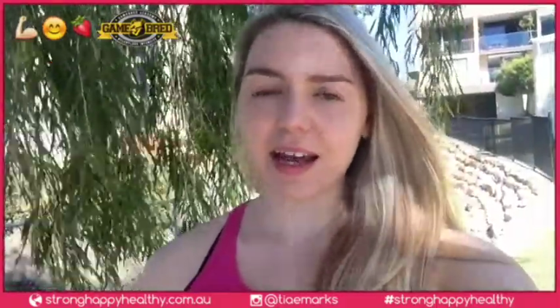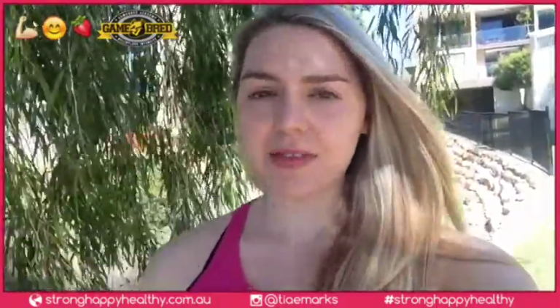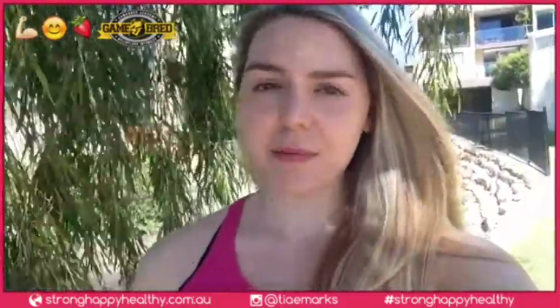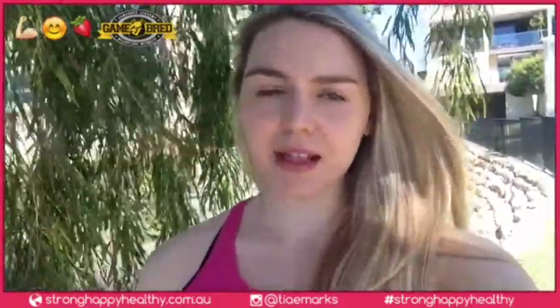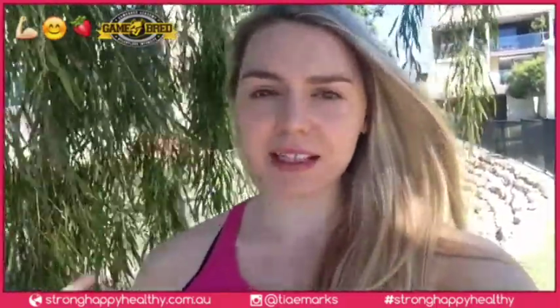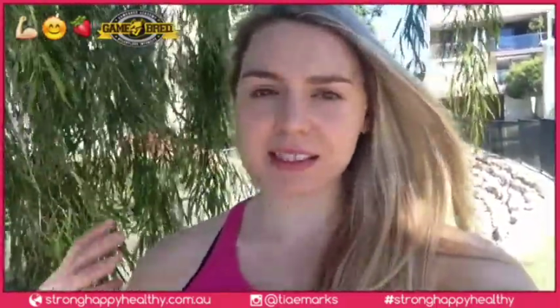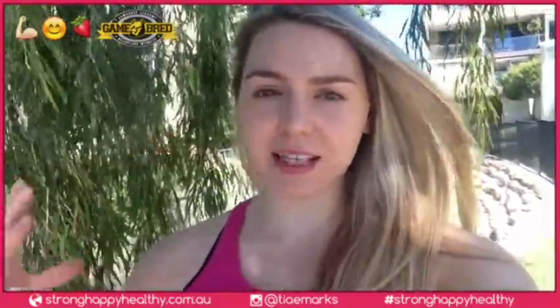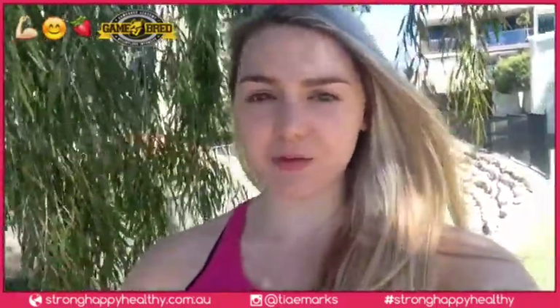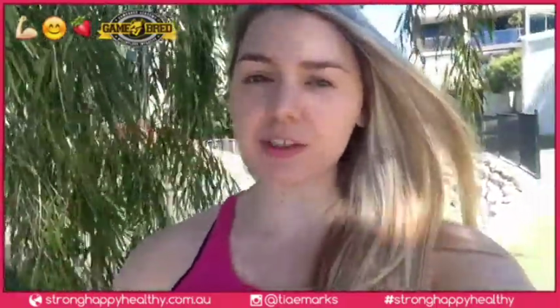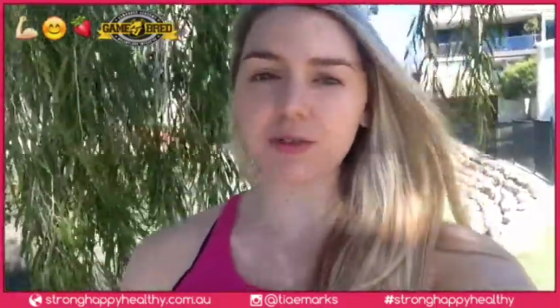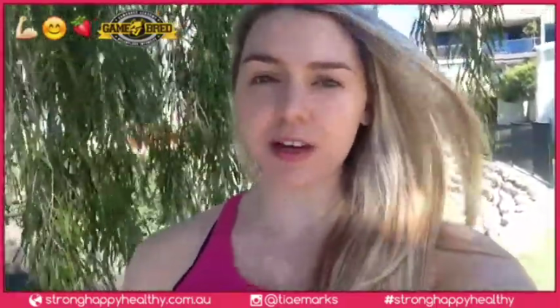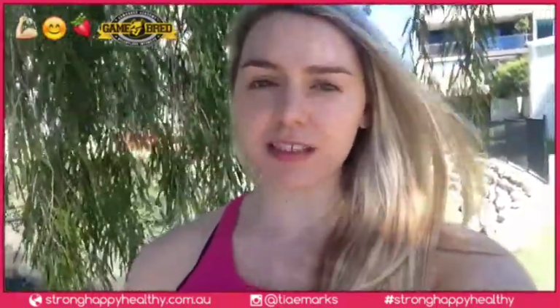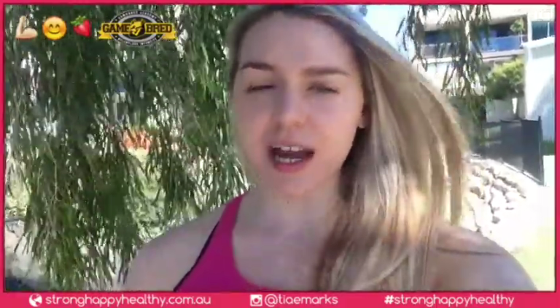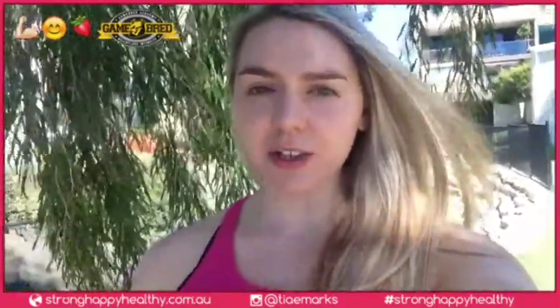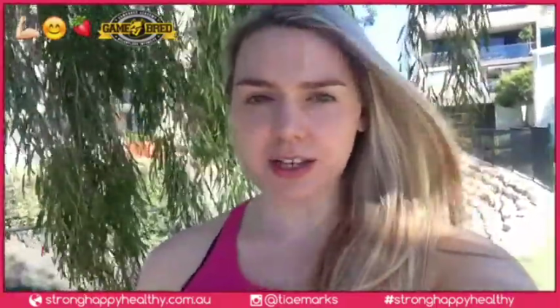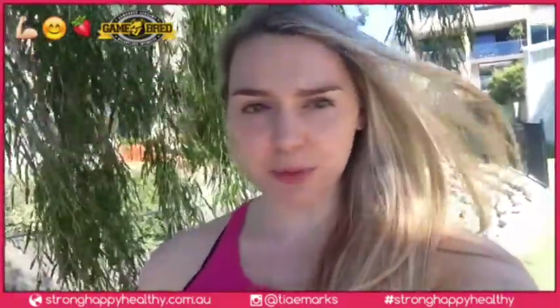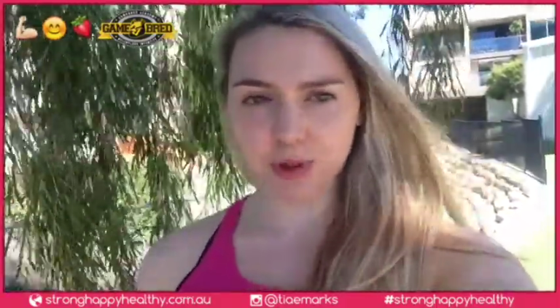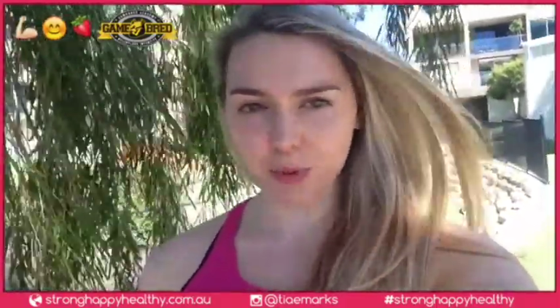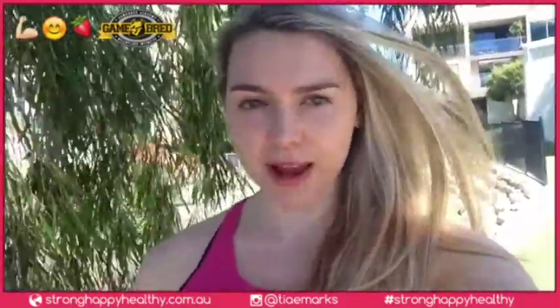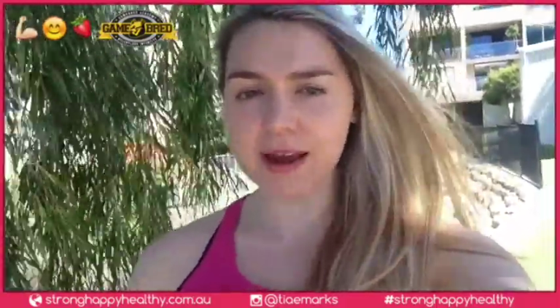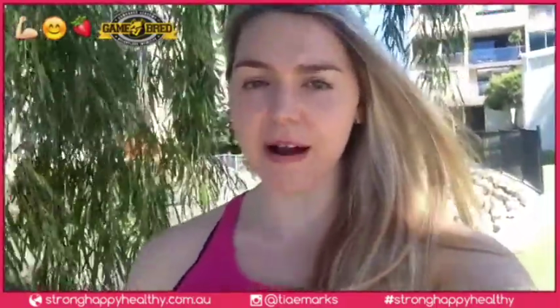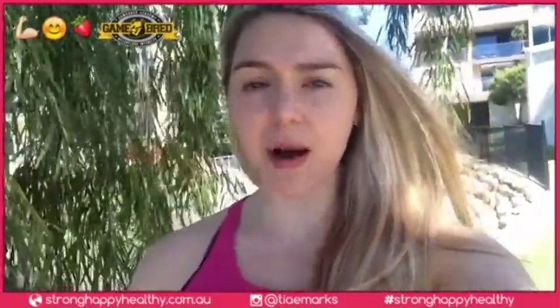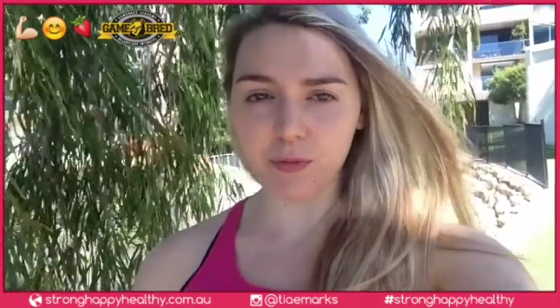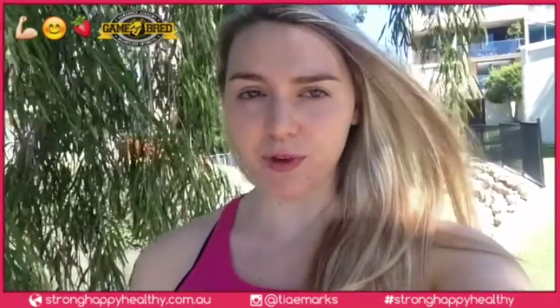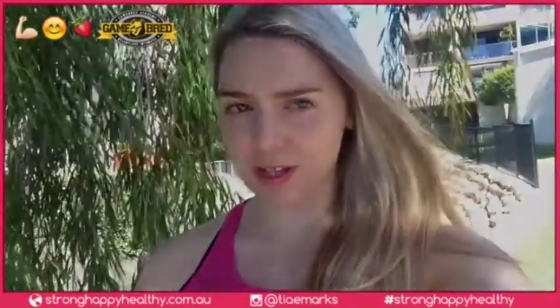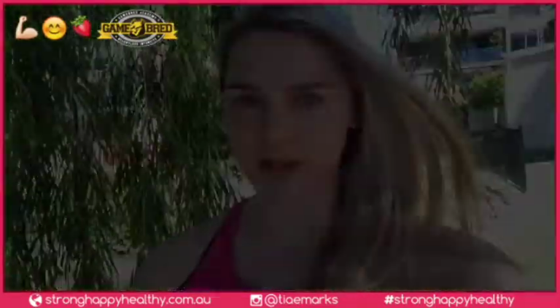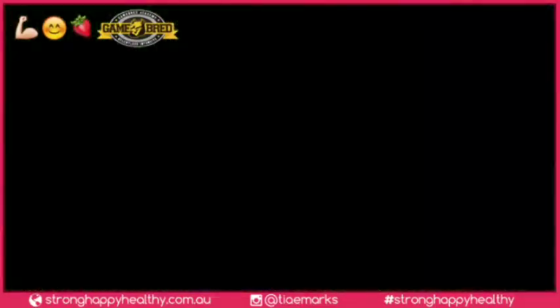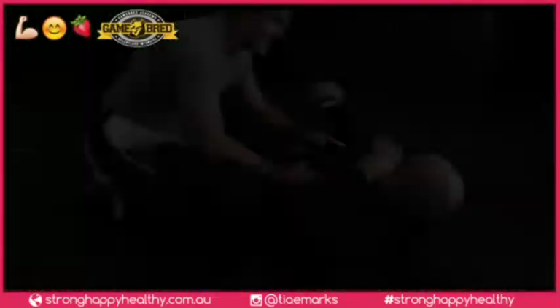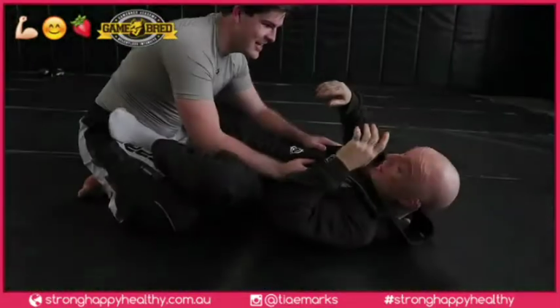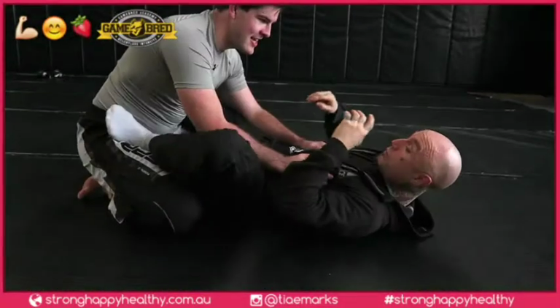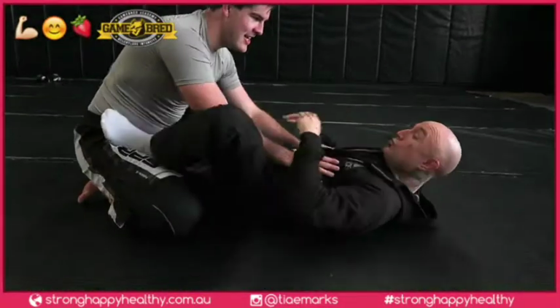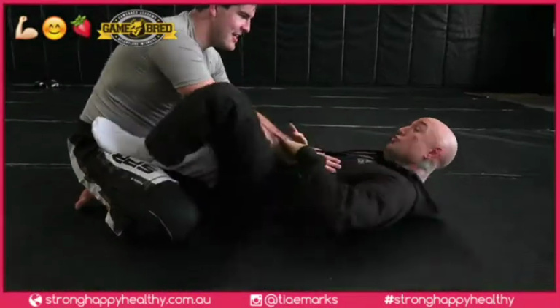This next technique comes in handy if the male is sitting in front of your feet and you need to push away and back up really quick — straight back, push.